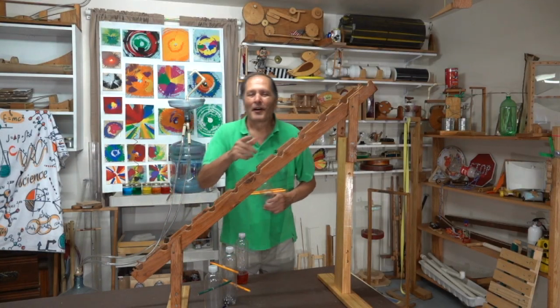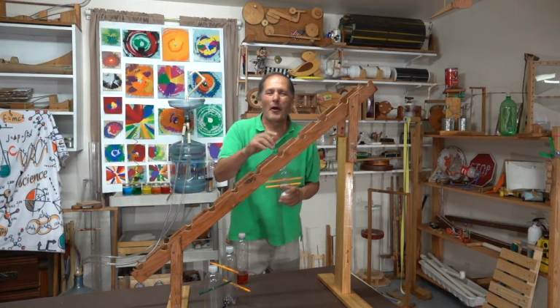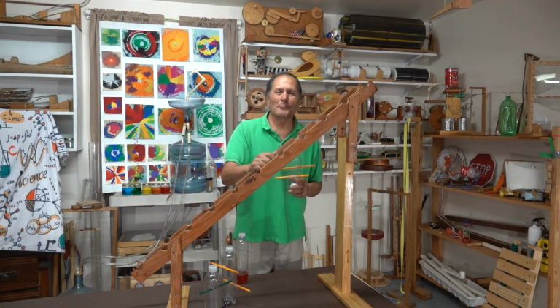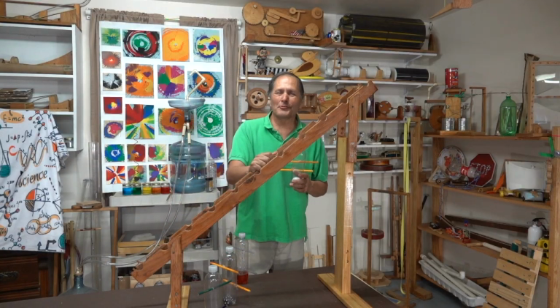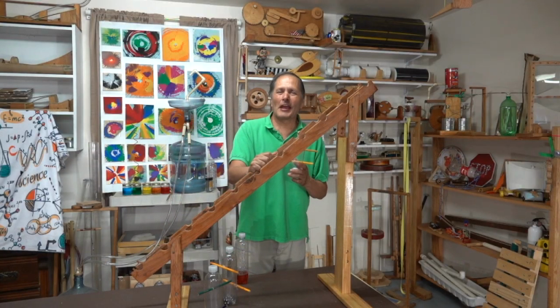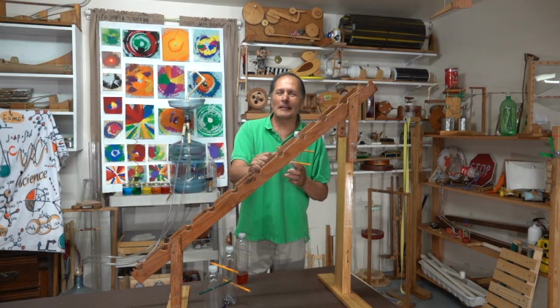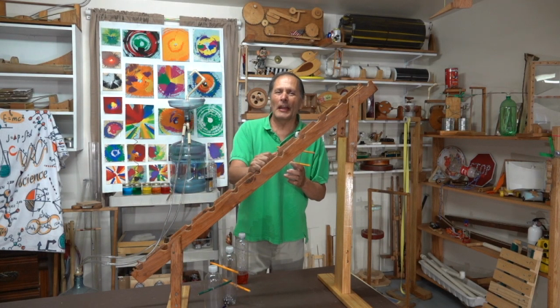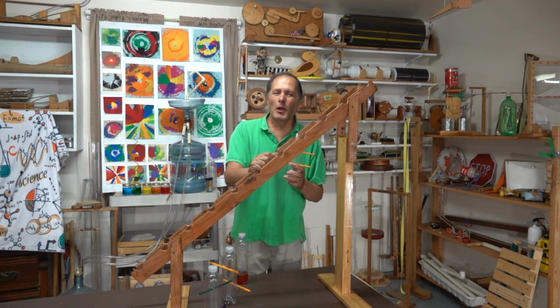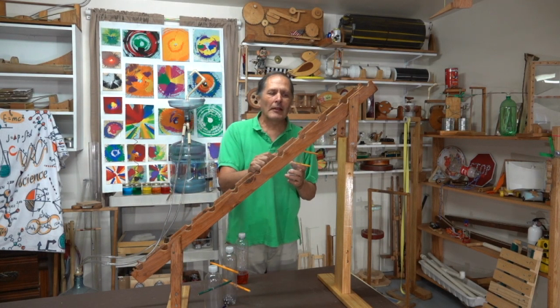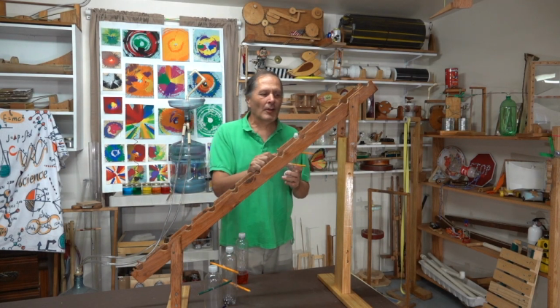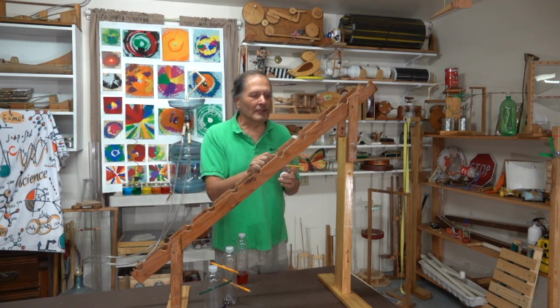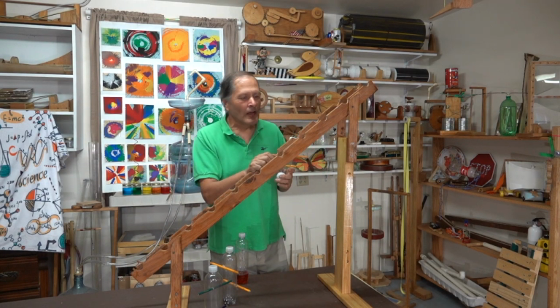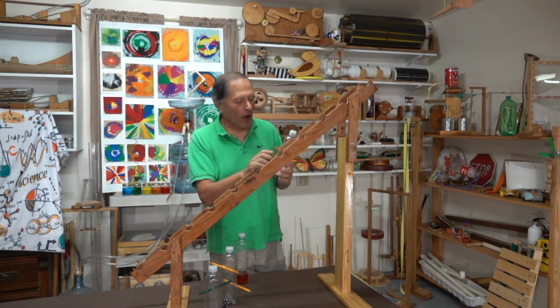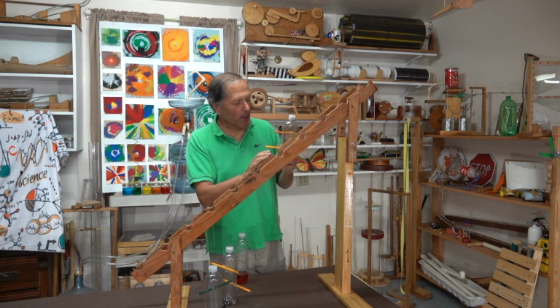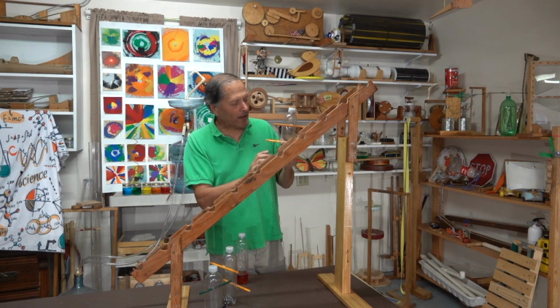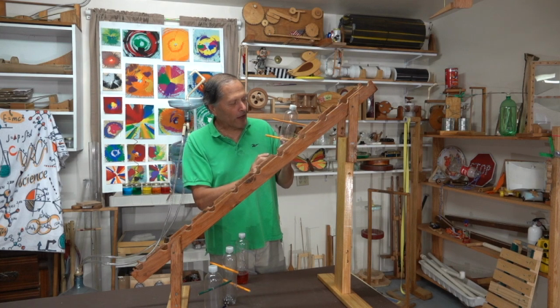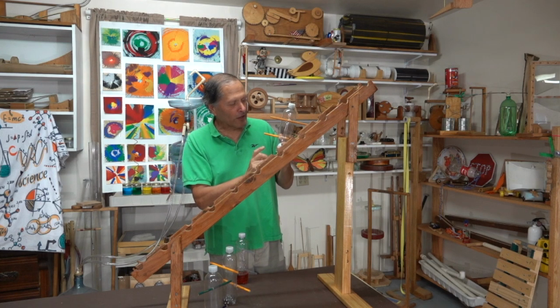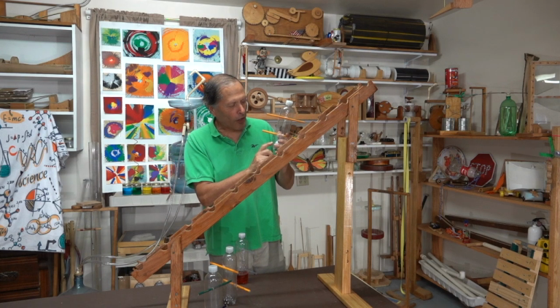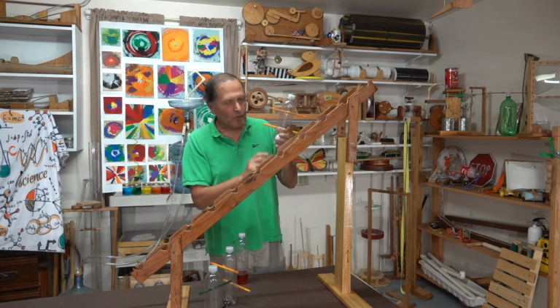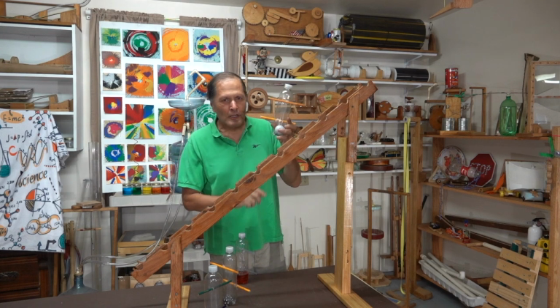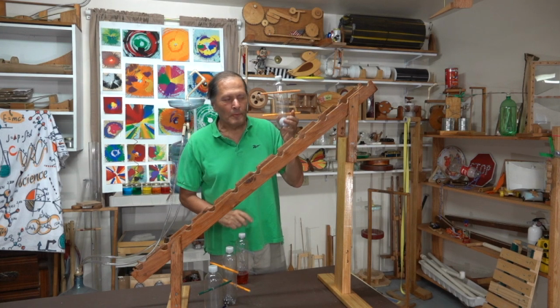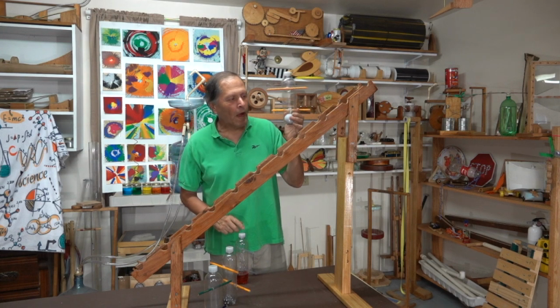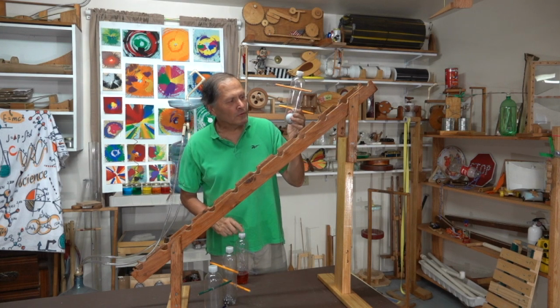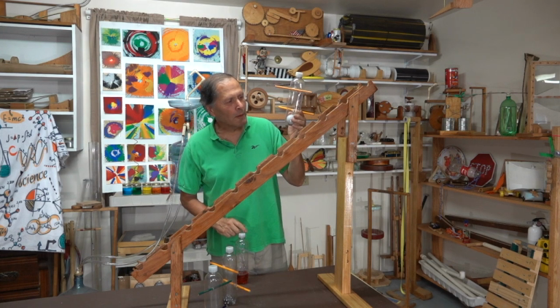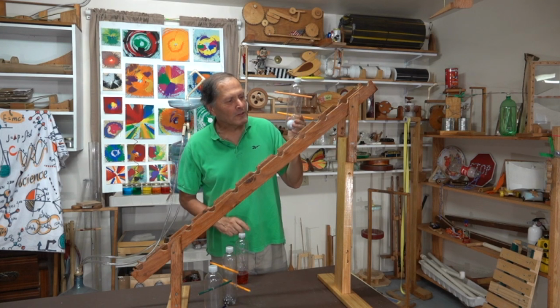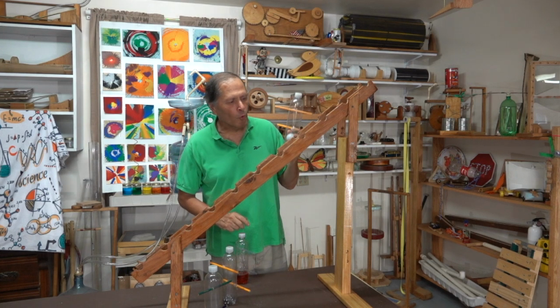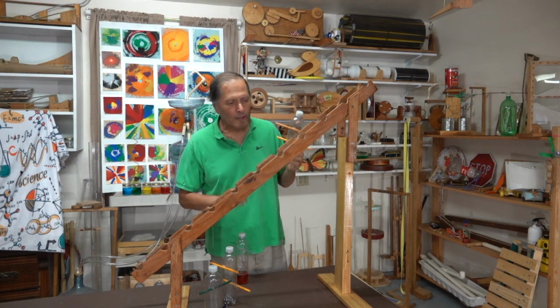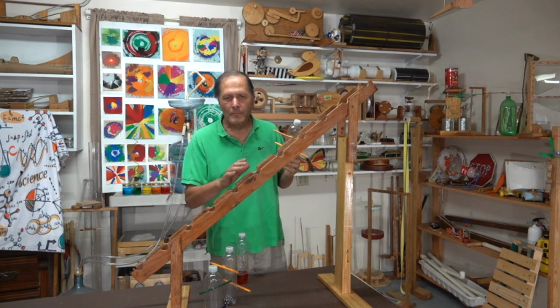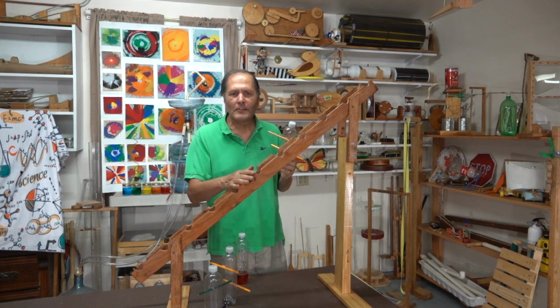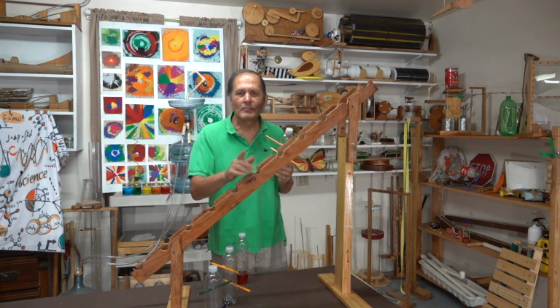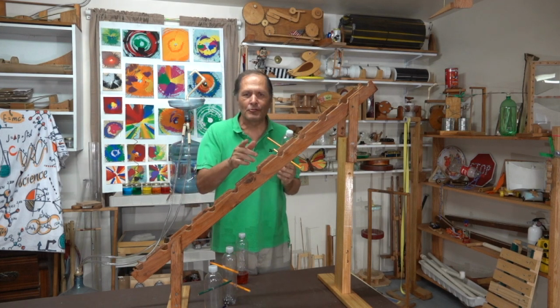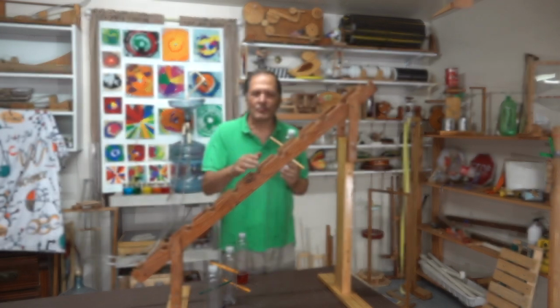Hello, I'm Bruce Yenny and today in Homemade Science, I want to go back and take a closer look at the bottle tumbling toy and its construction.